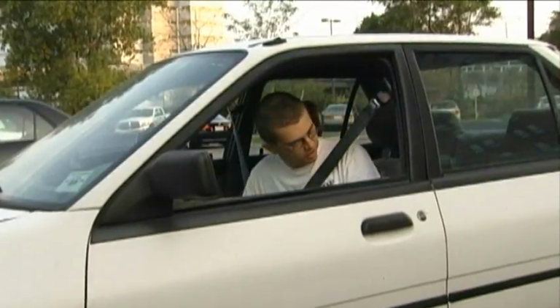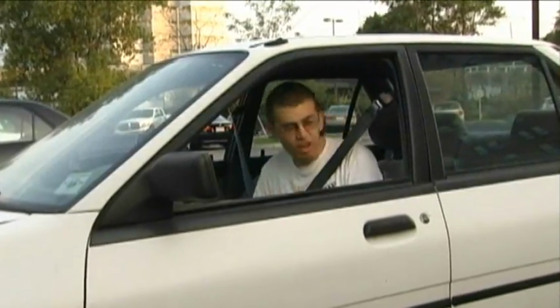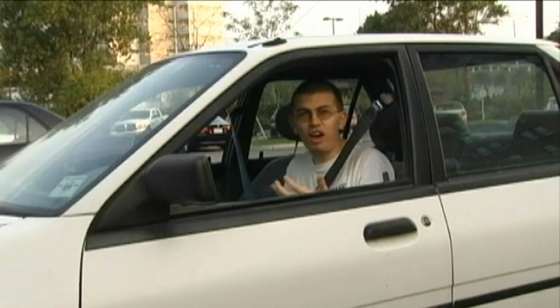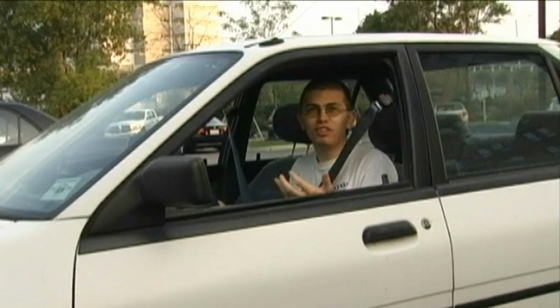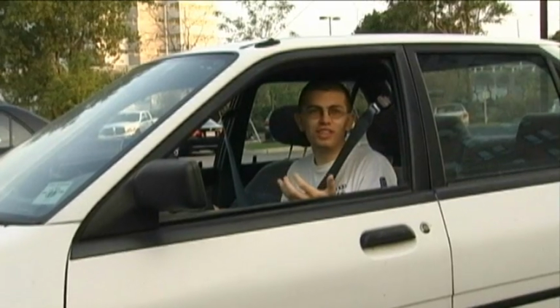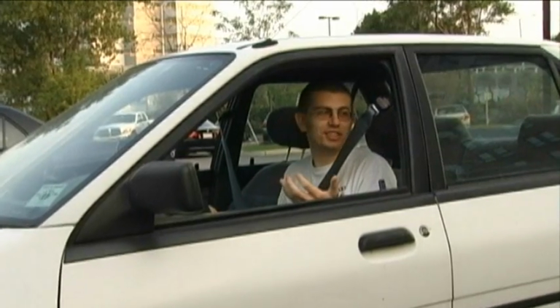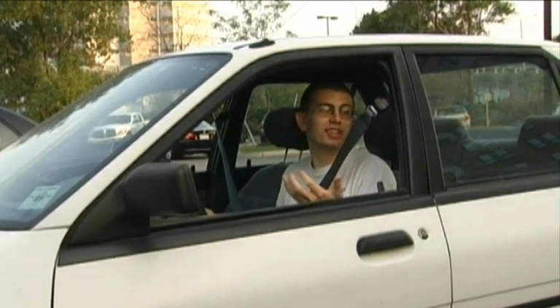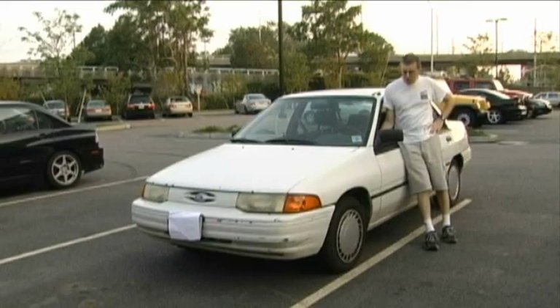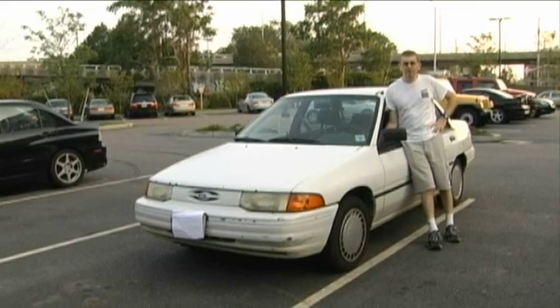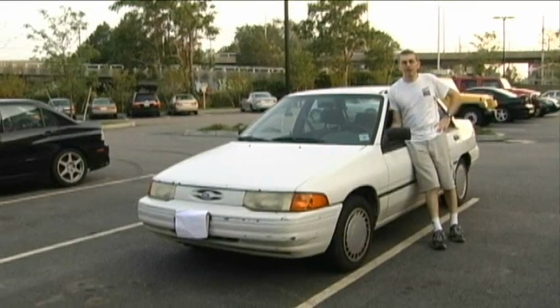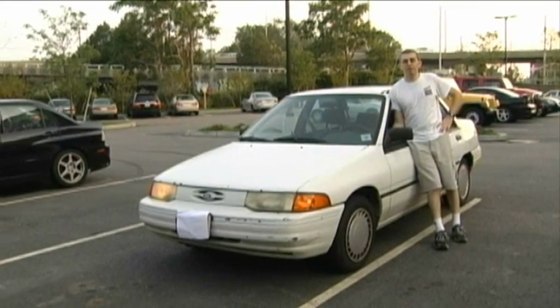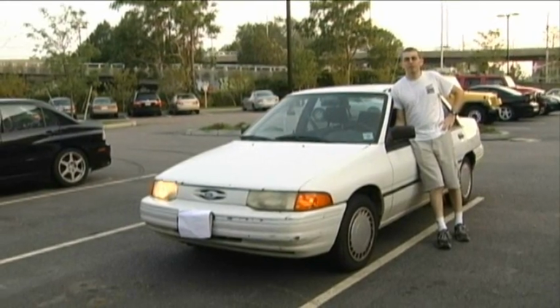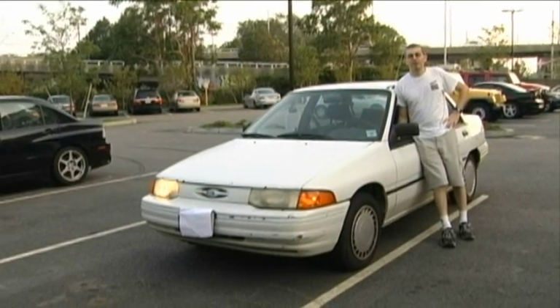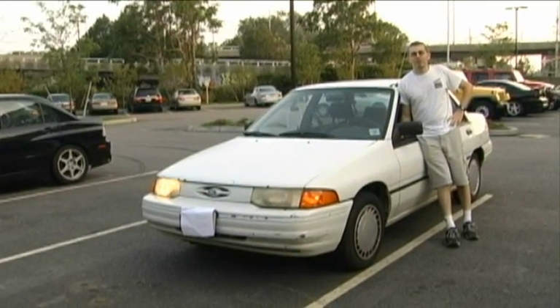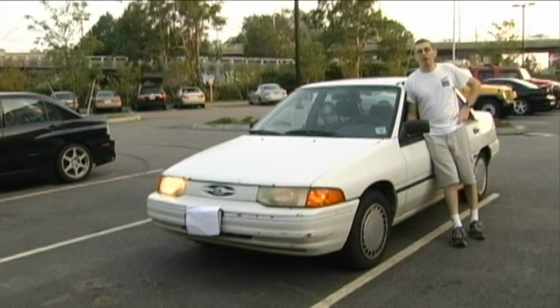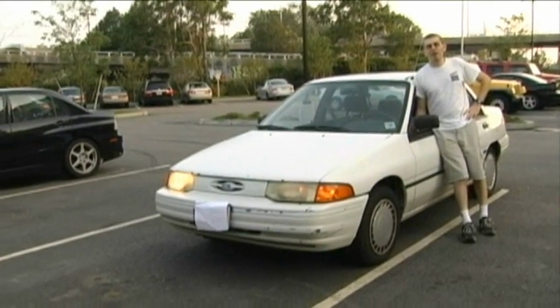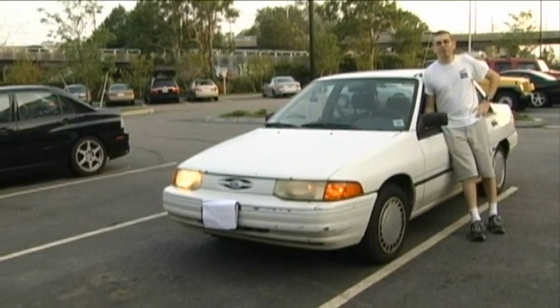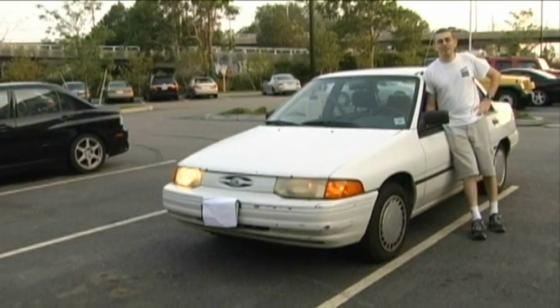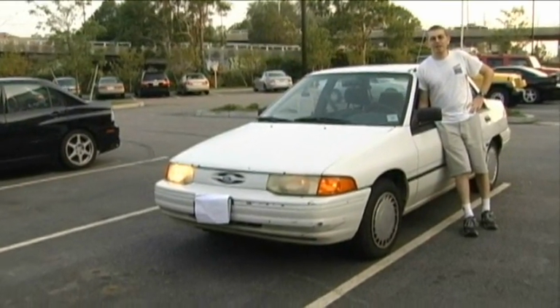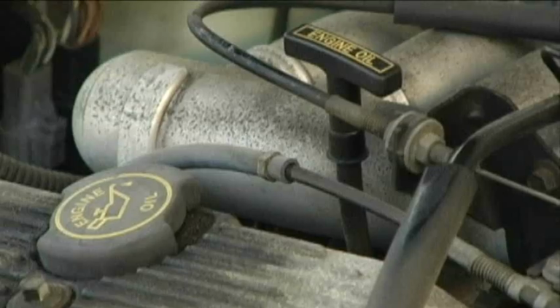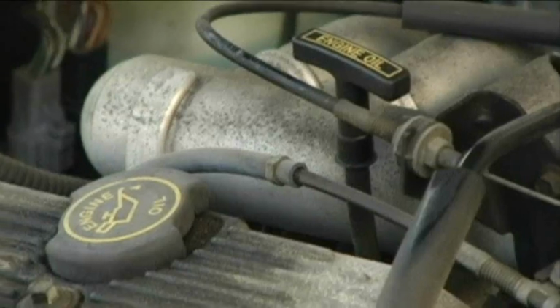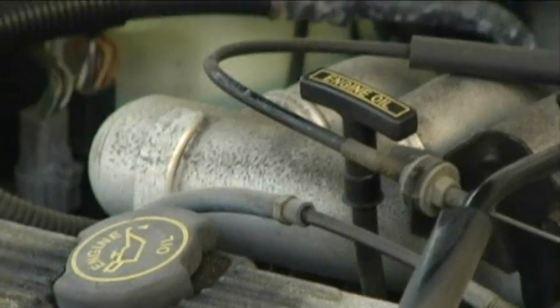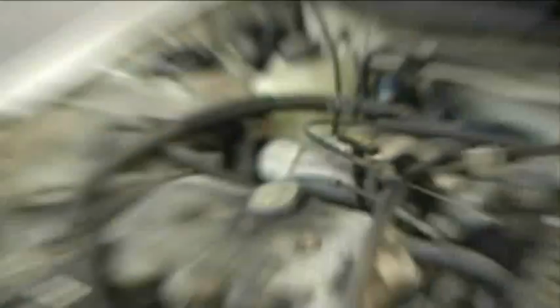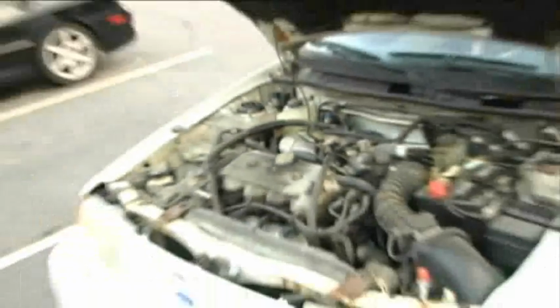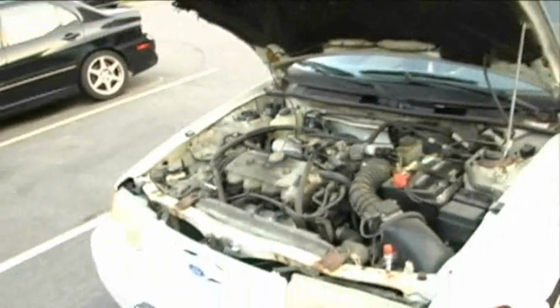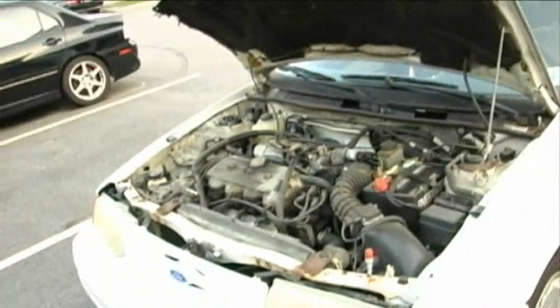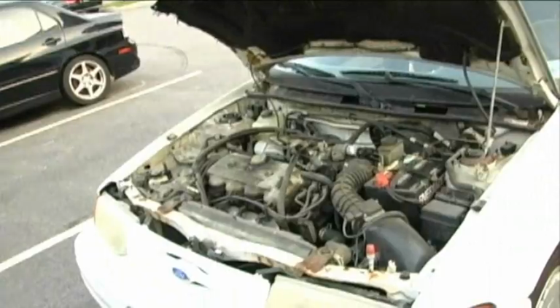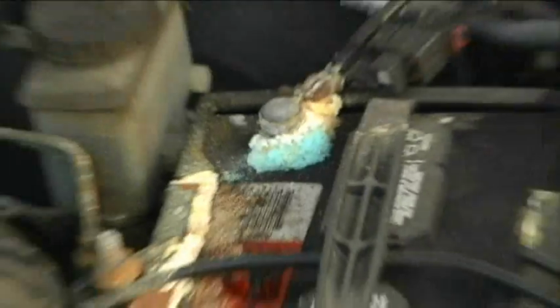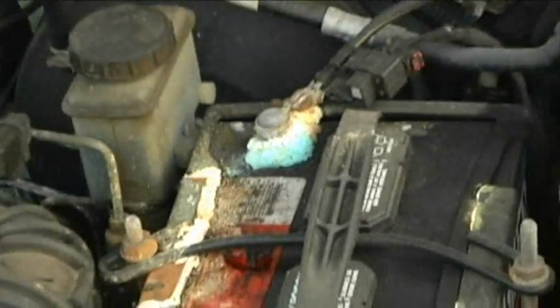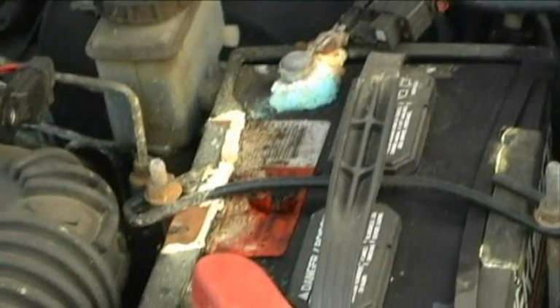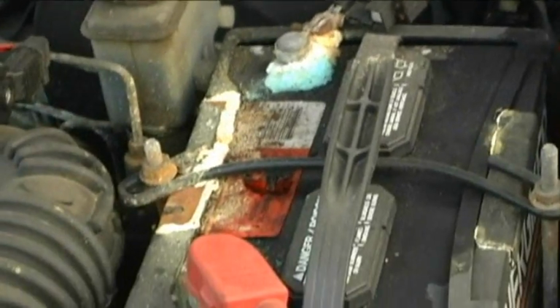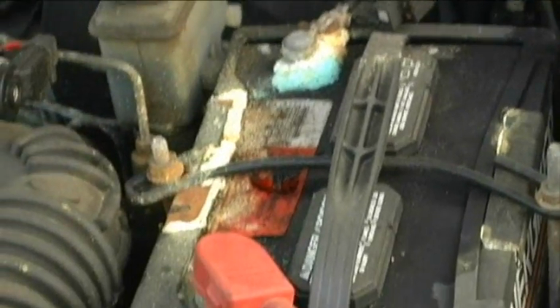What the hell is this? See these headlights here? Sure they look good. Under the hood? Don't even get me started — I'm not even sure there's an engine in there.